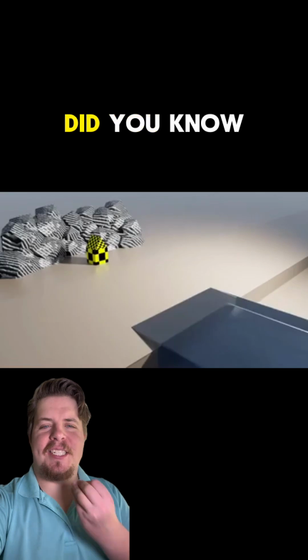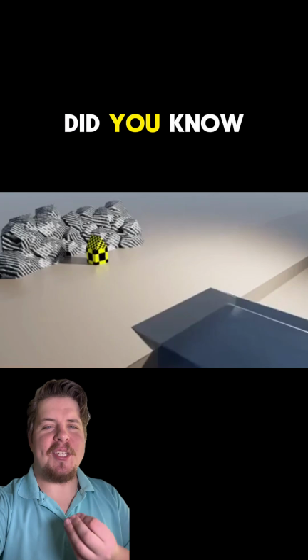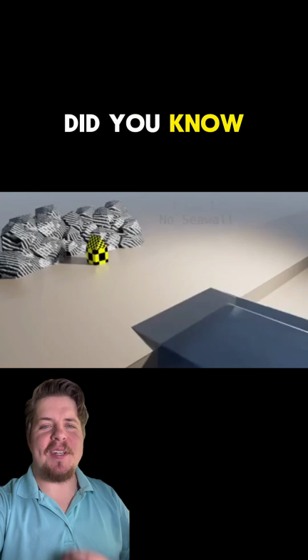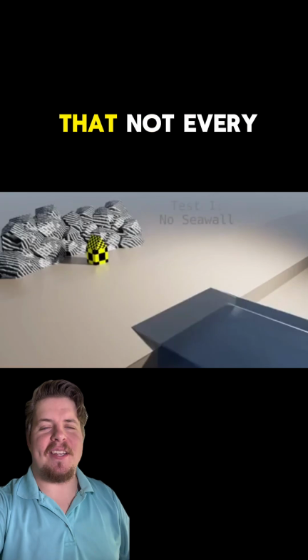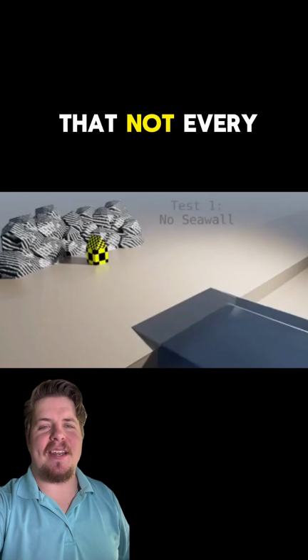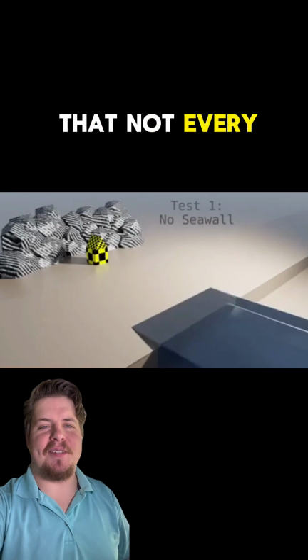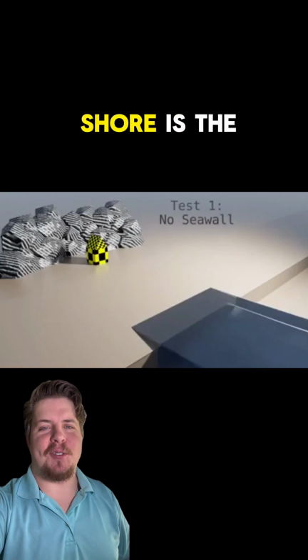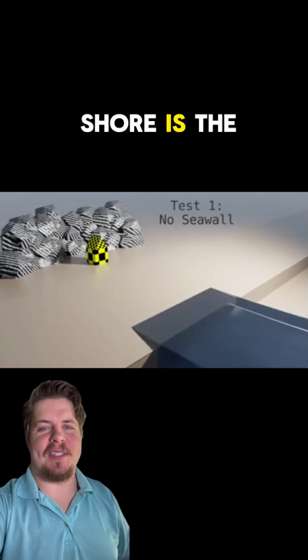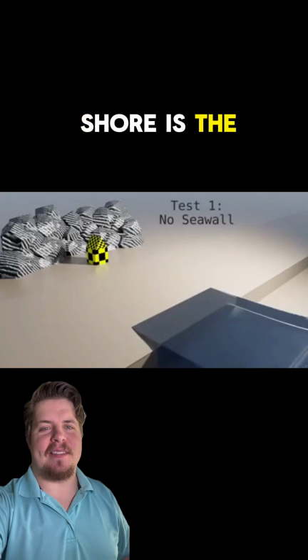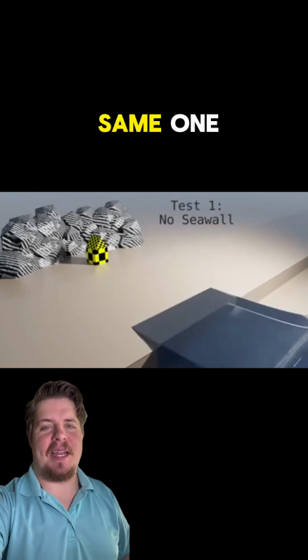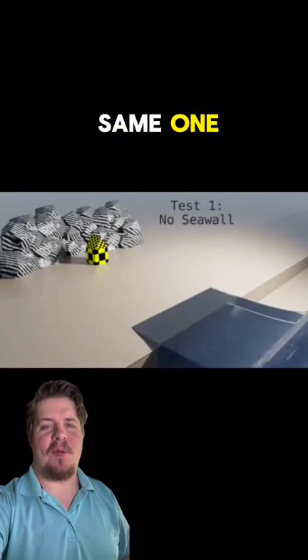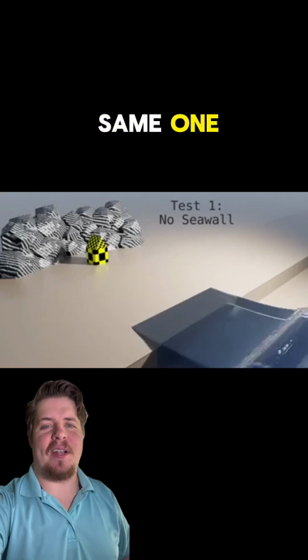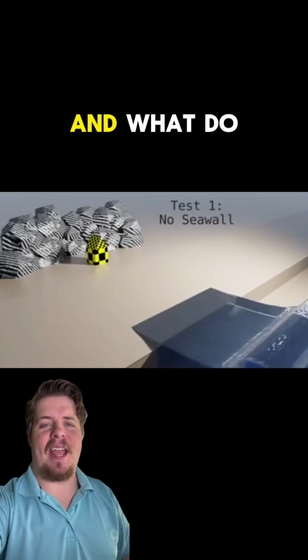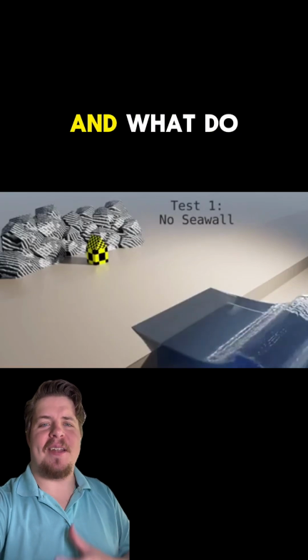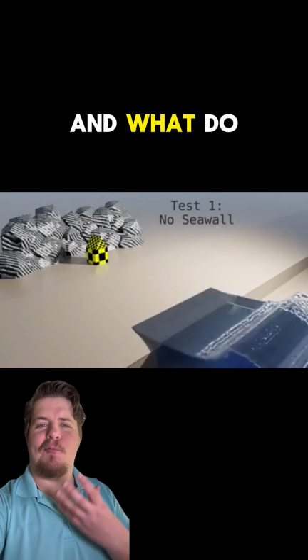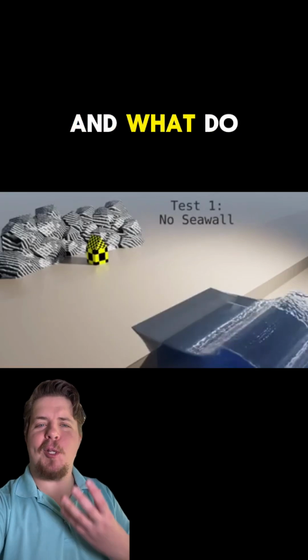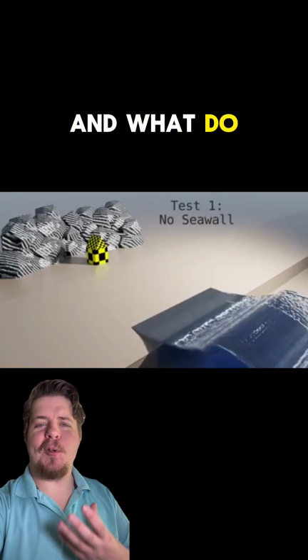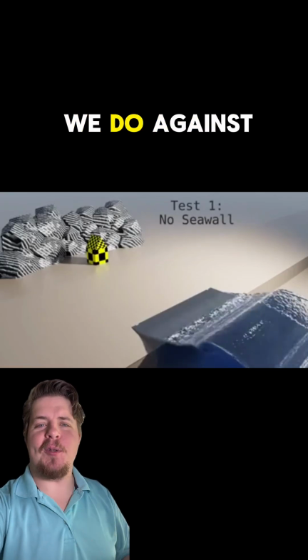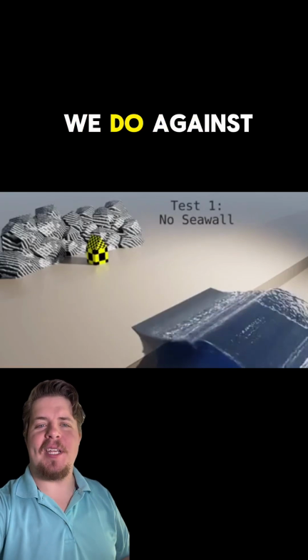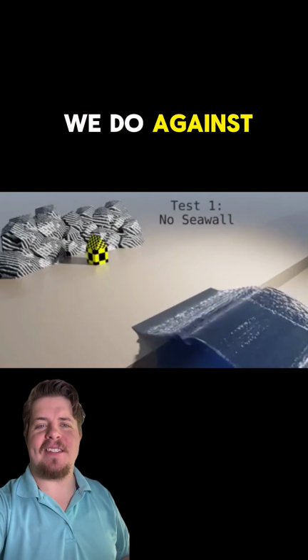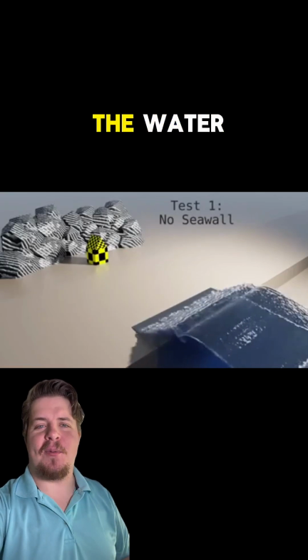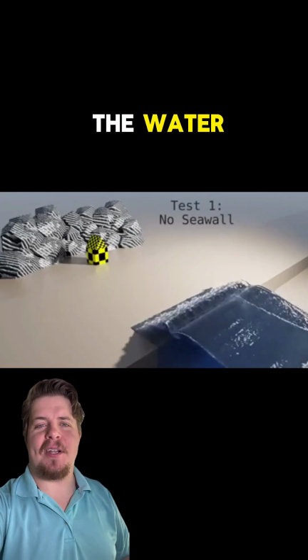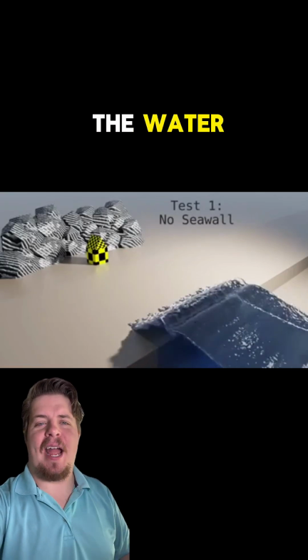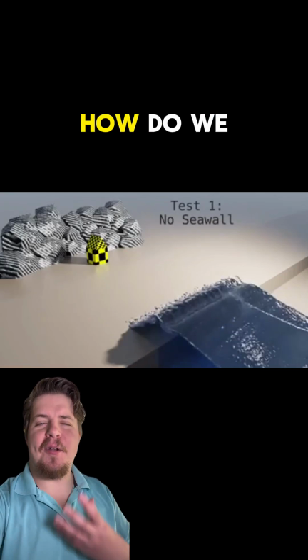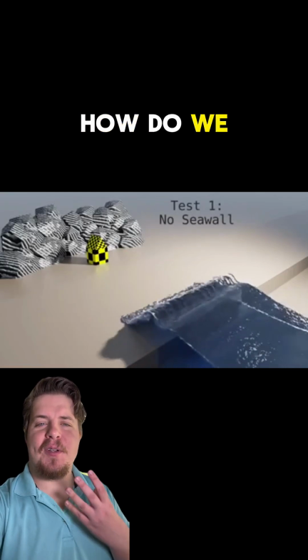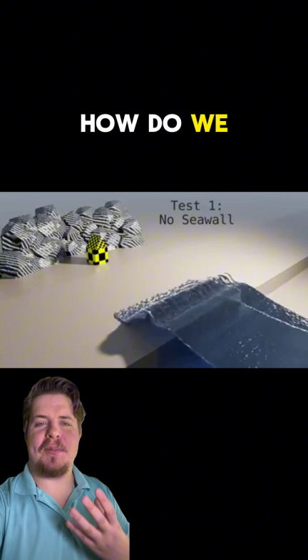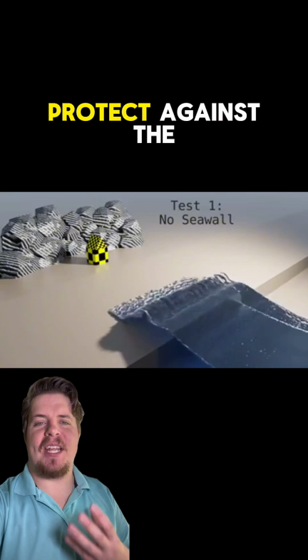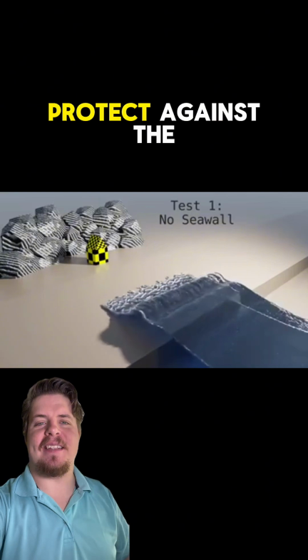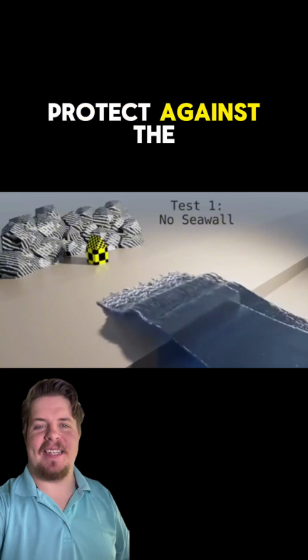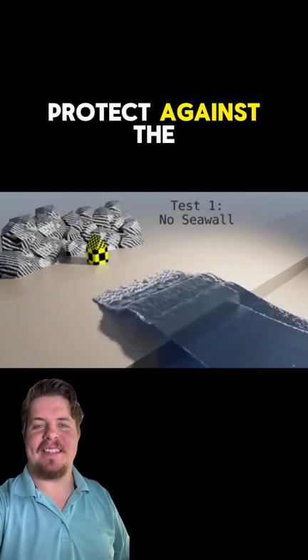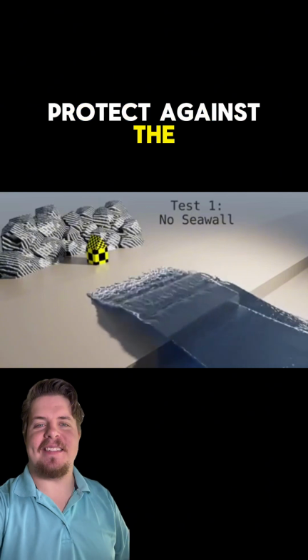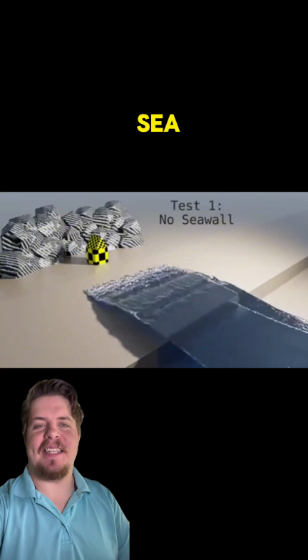Did you know that not every shore is the same one? What do we do against the water? How do we protect against the sea?